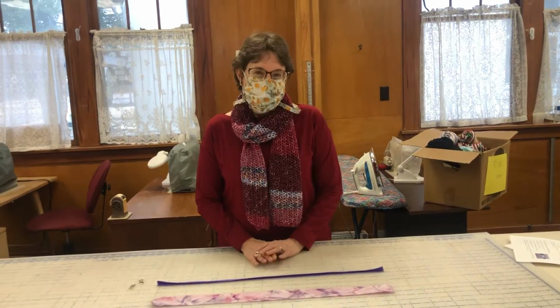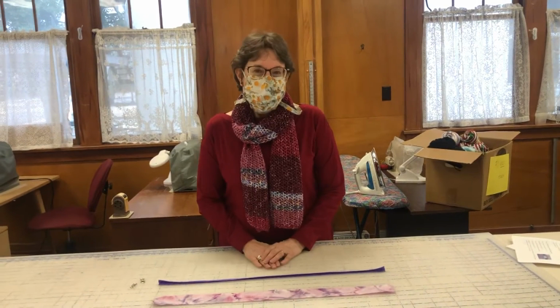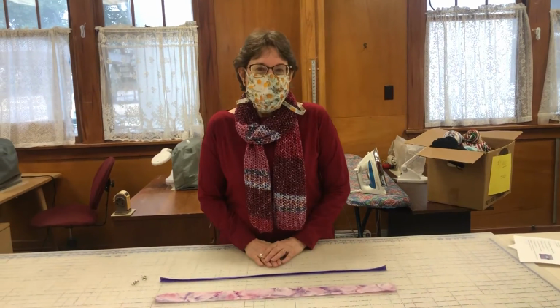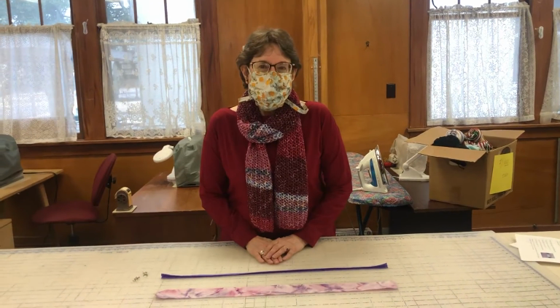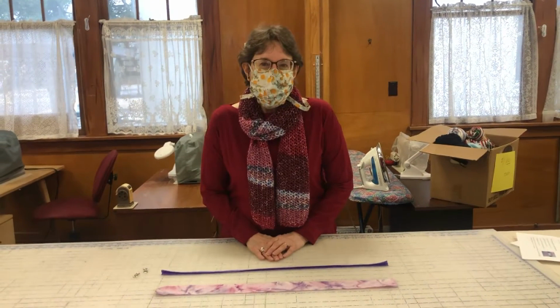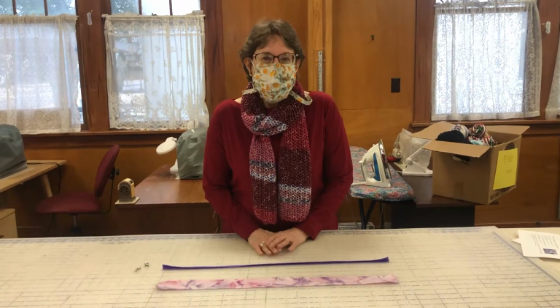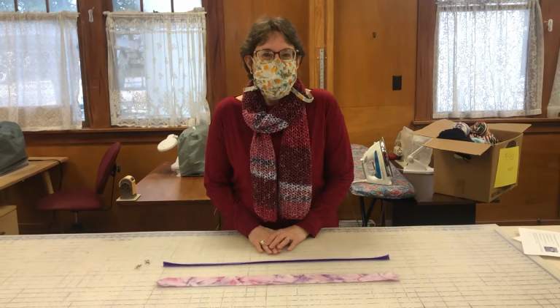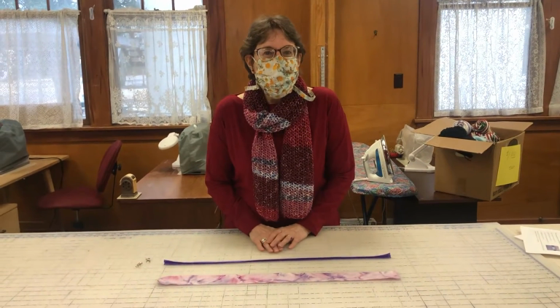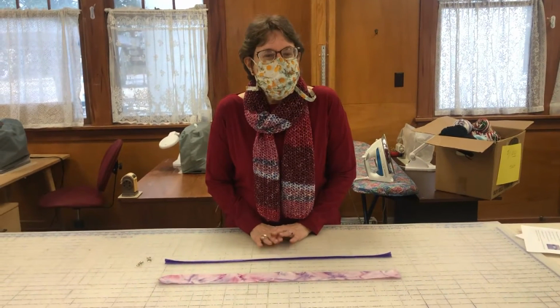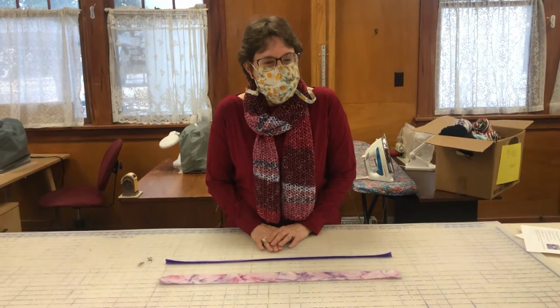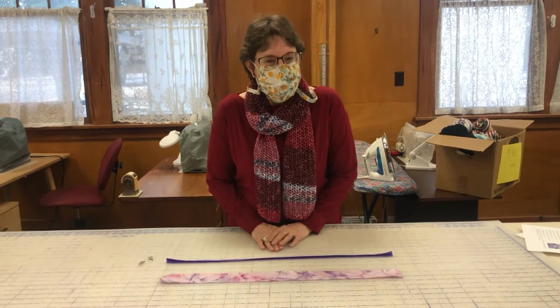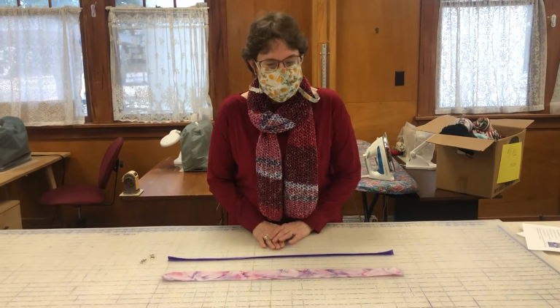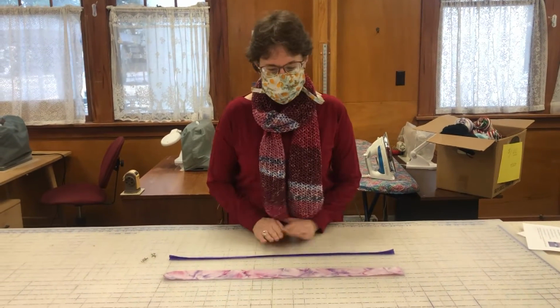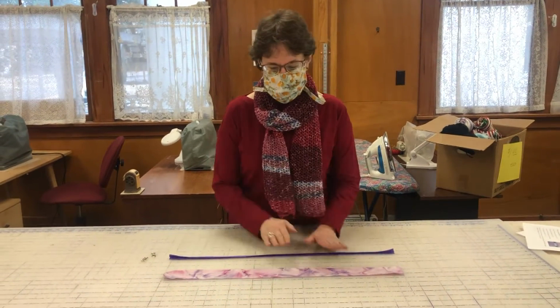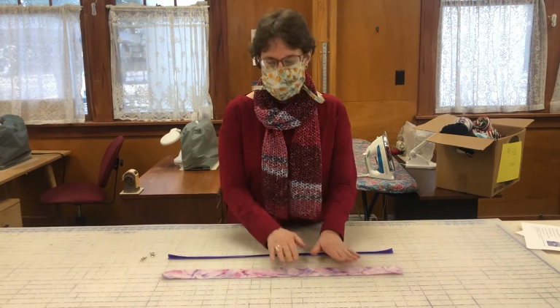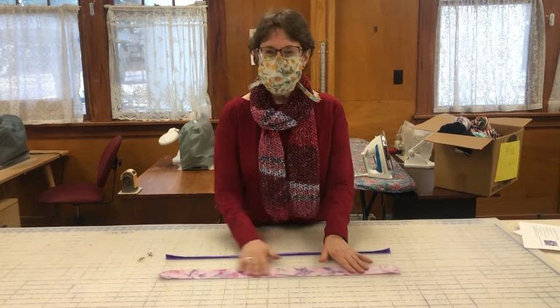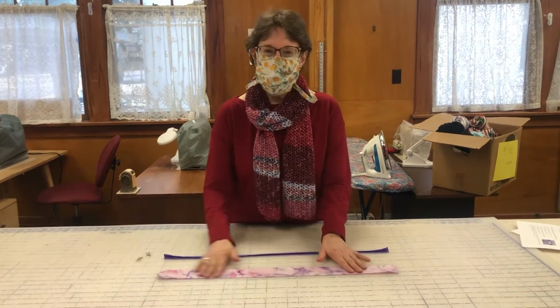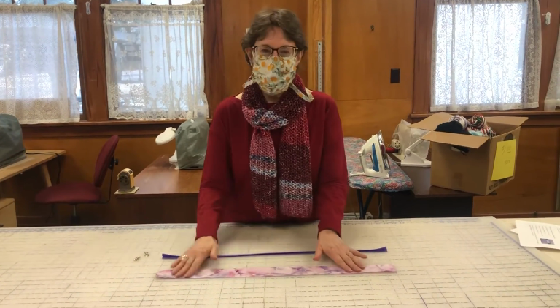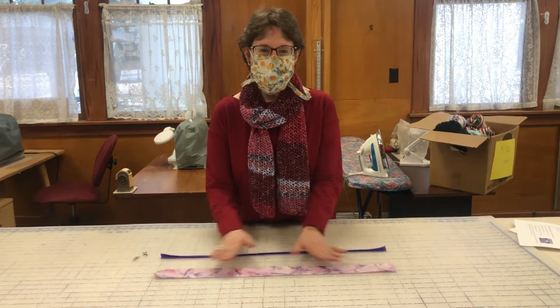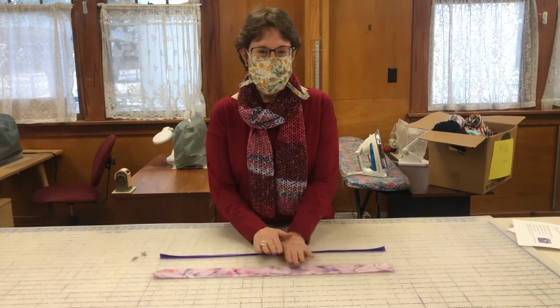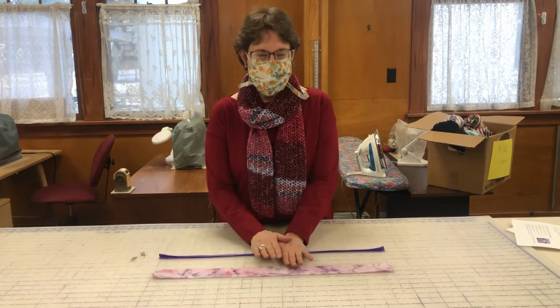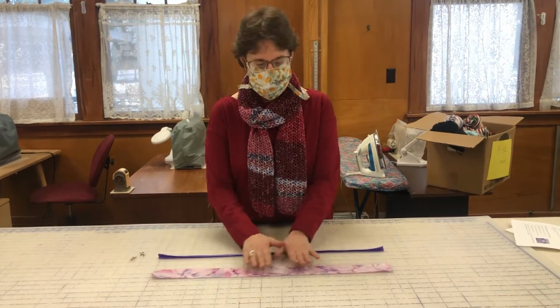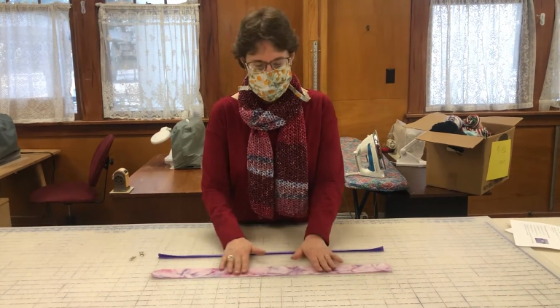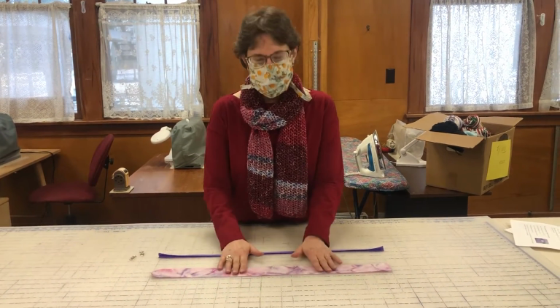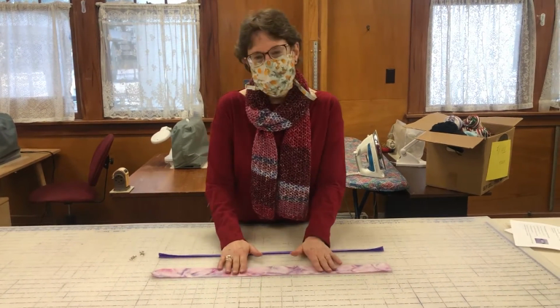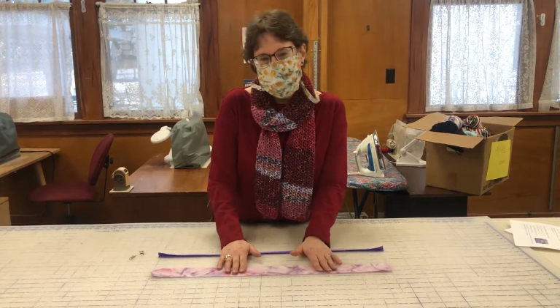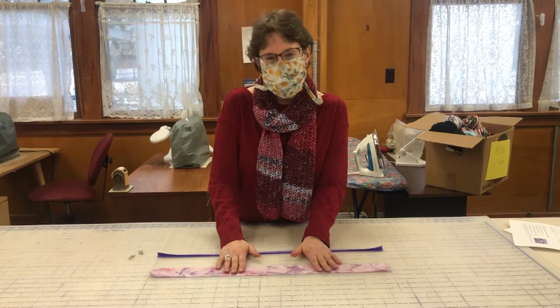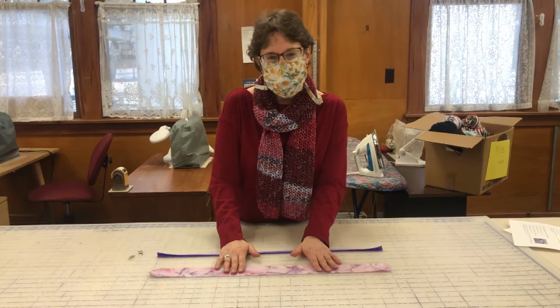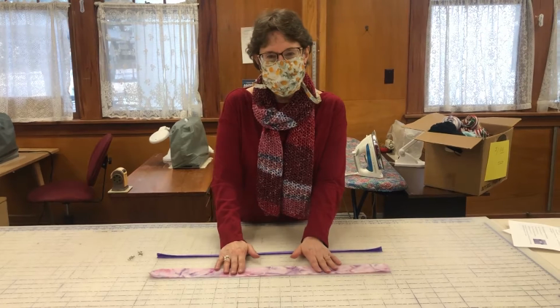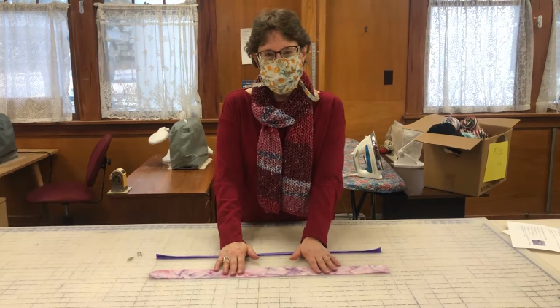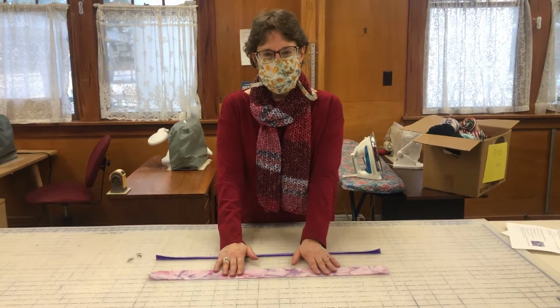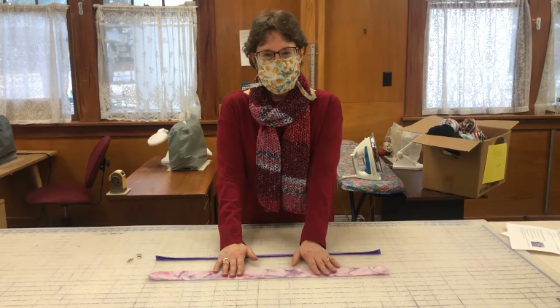Good morning, I'm Mary Burns with Martha's Task and we are back for another sewing video.